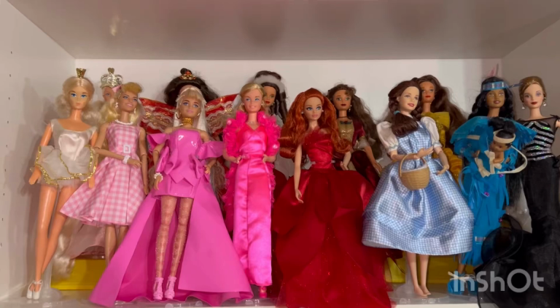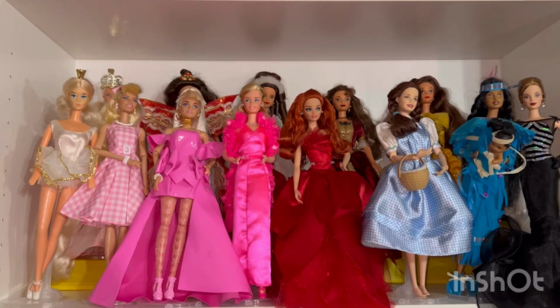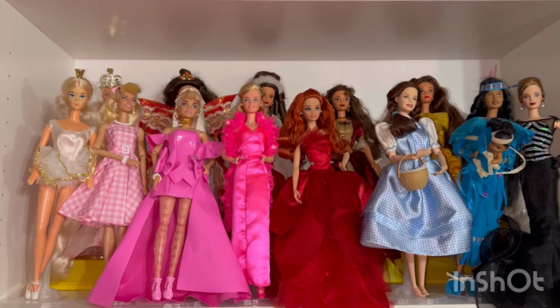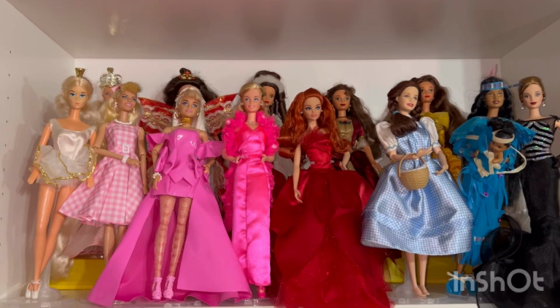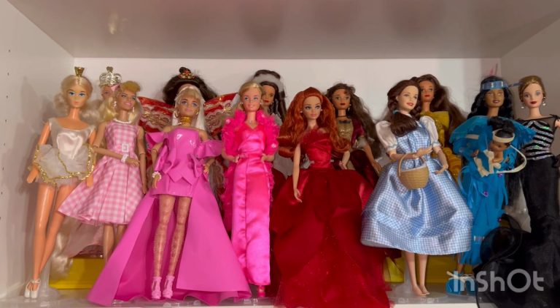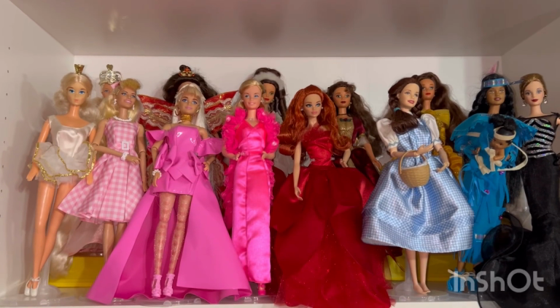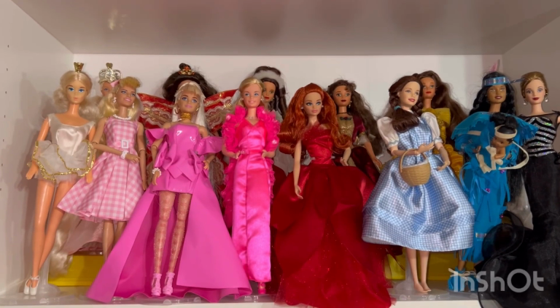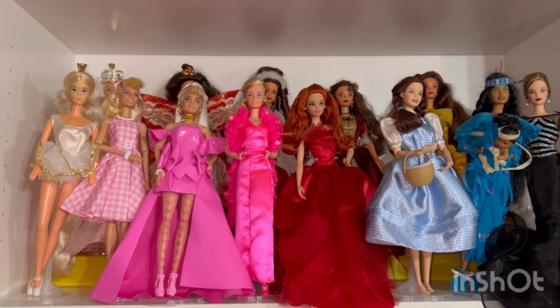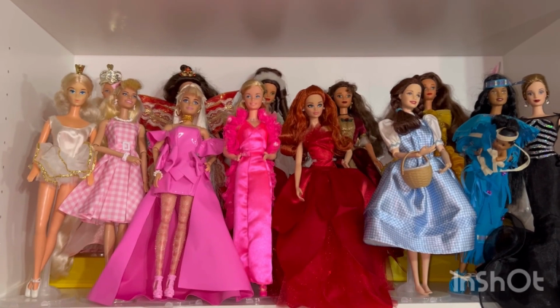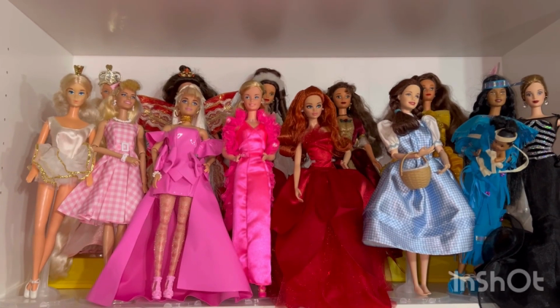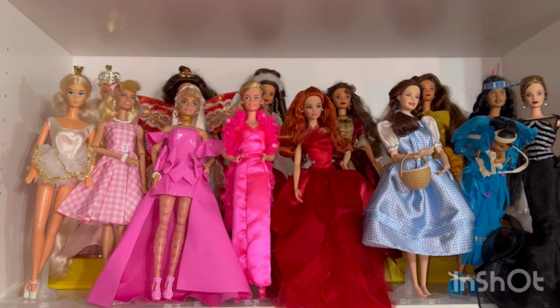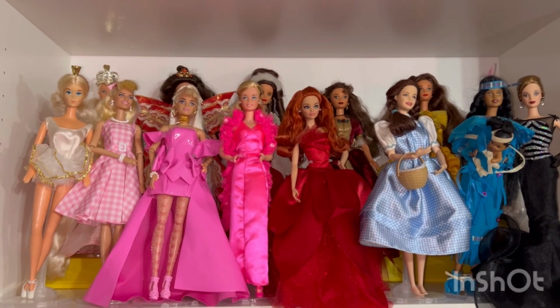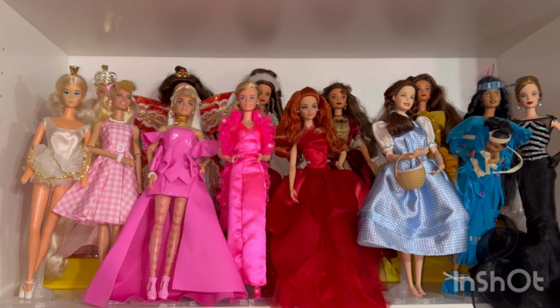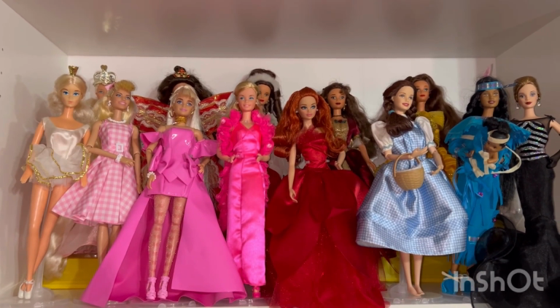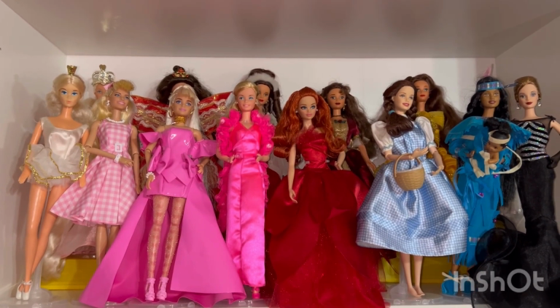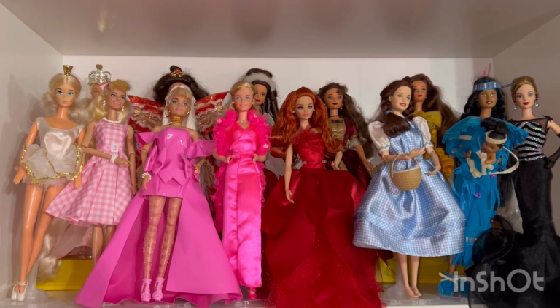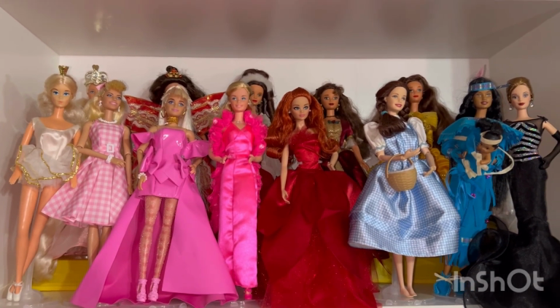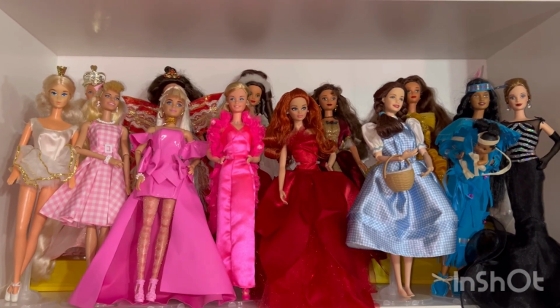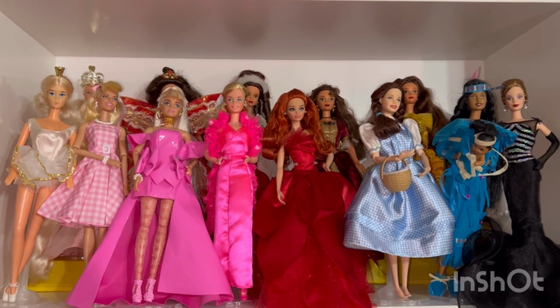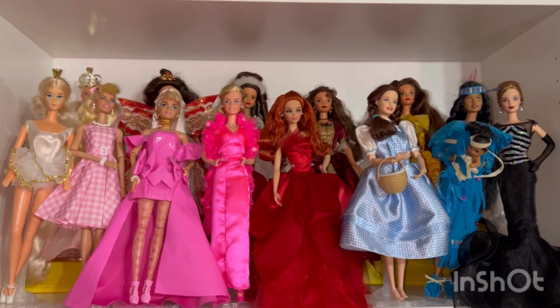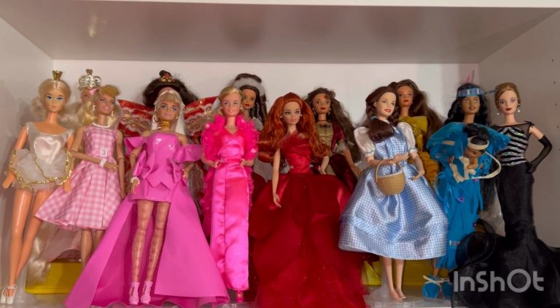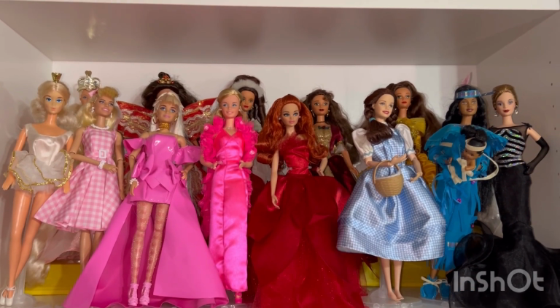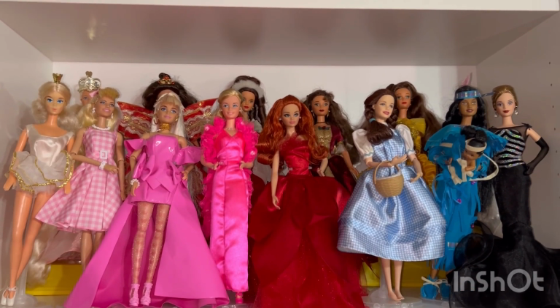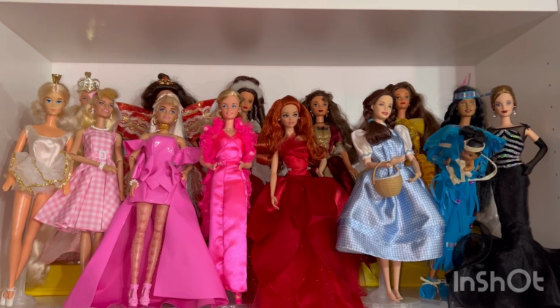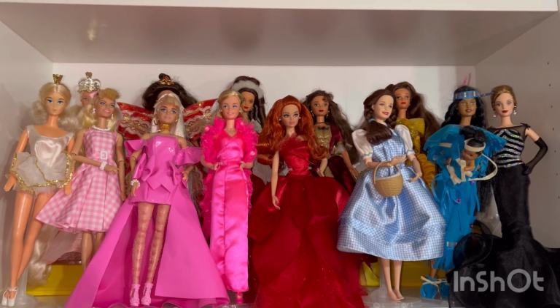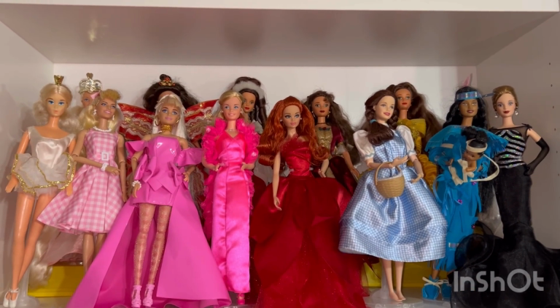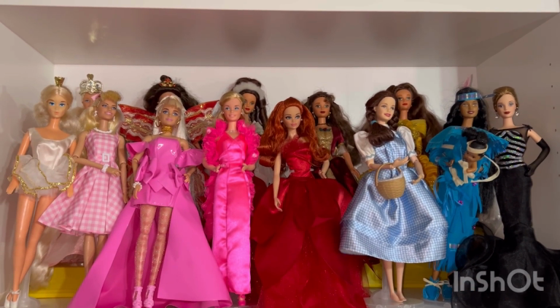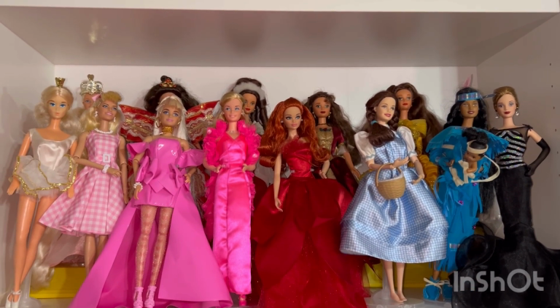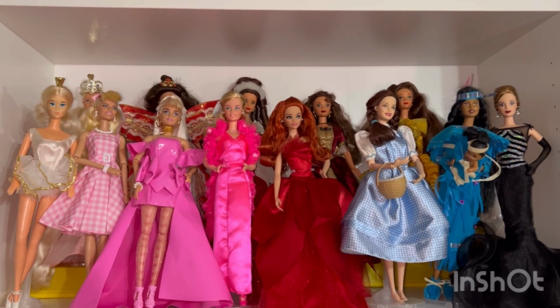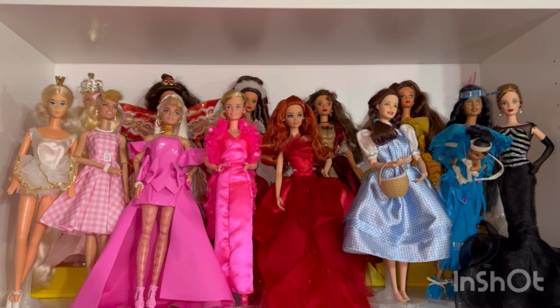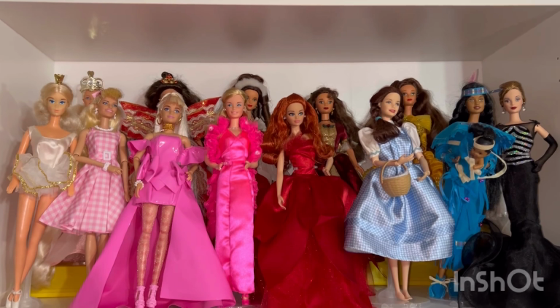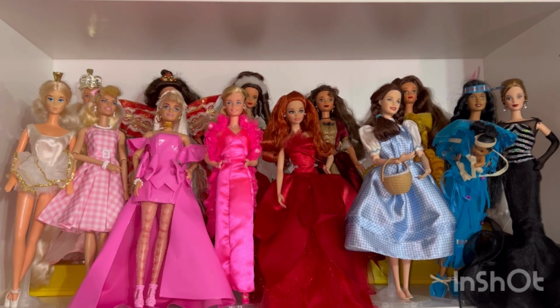Hi everyone, this is Mom Loves to Collect and today I wanted to start downsizing my Barbie dolls.